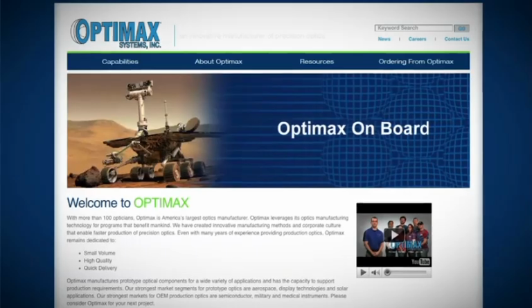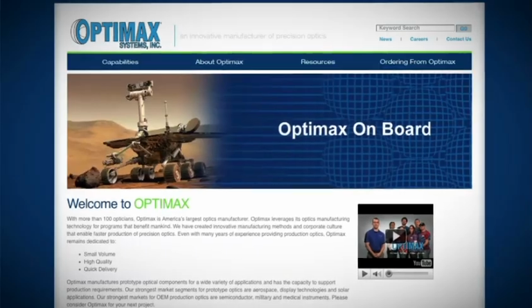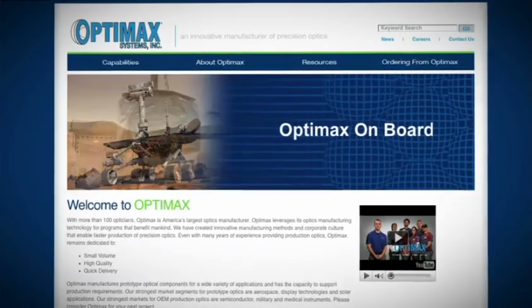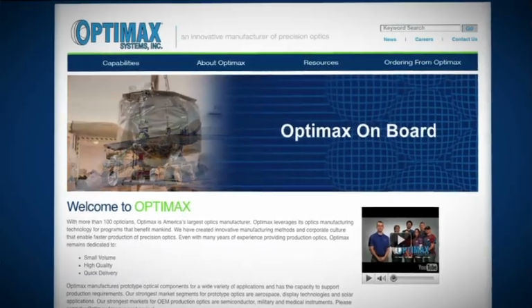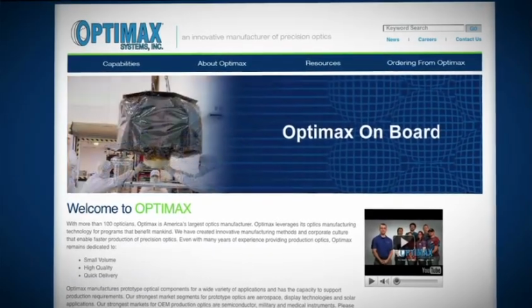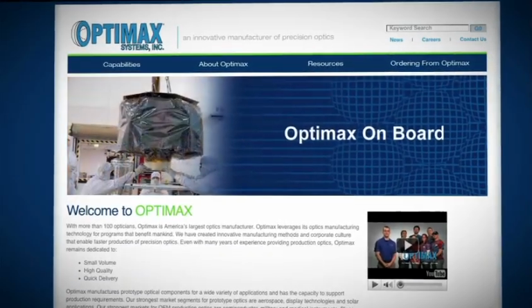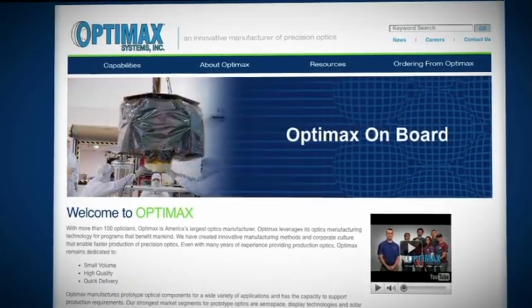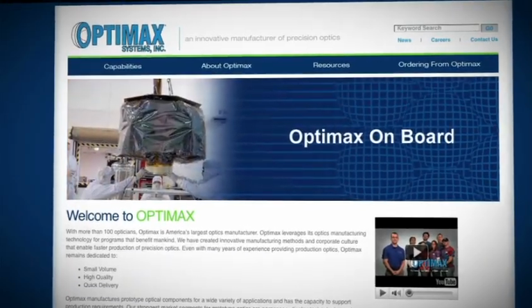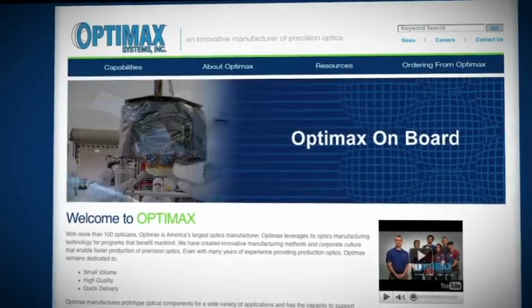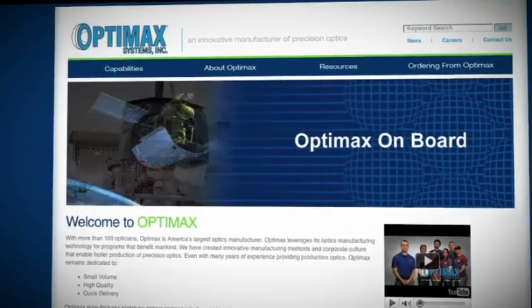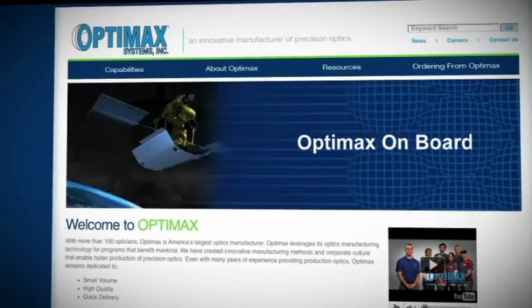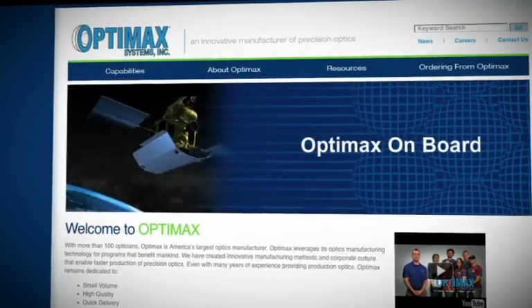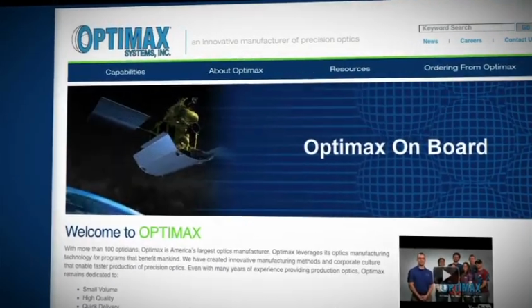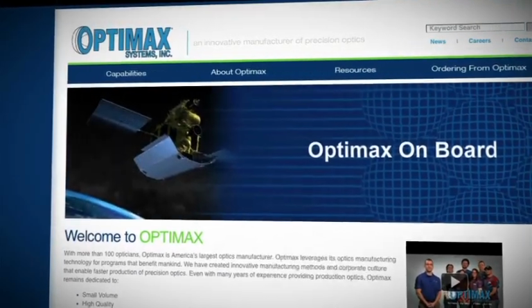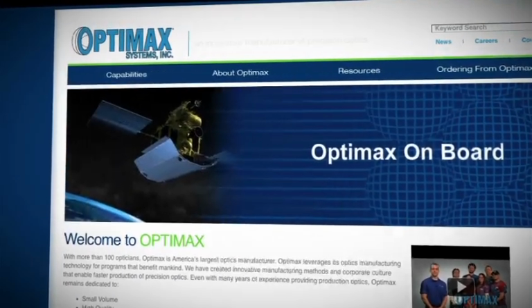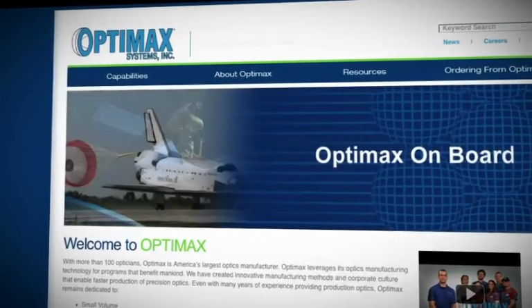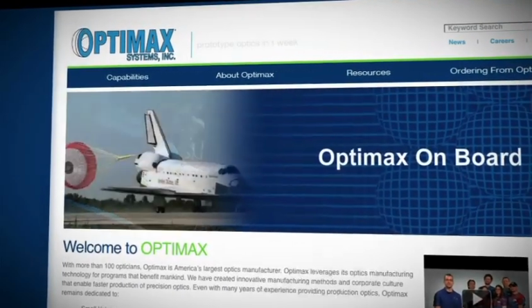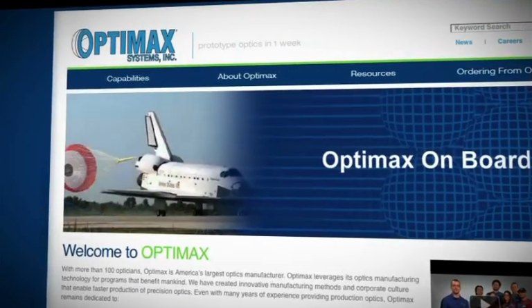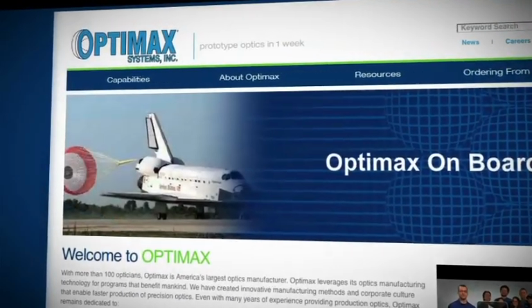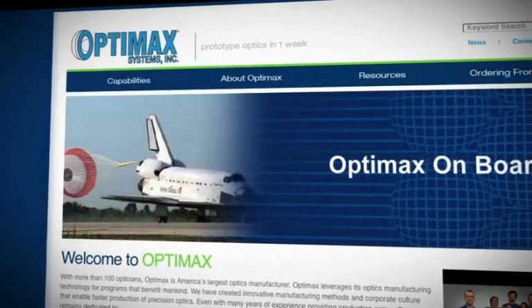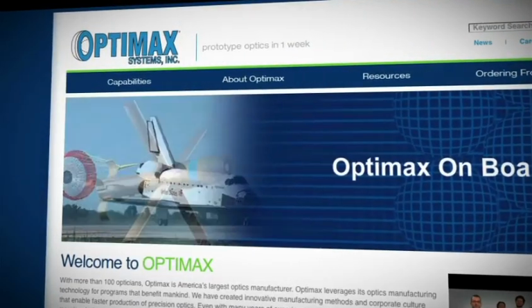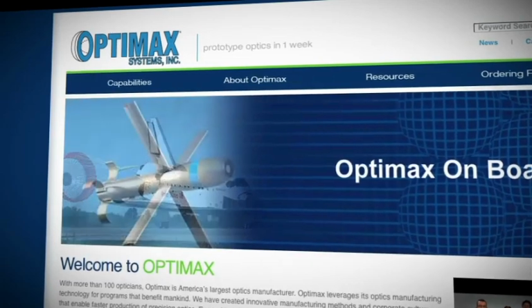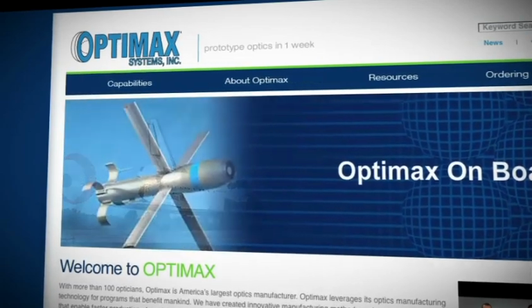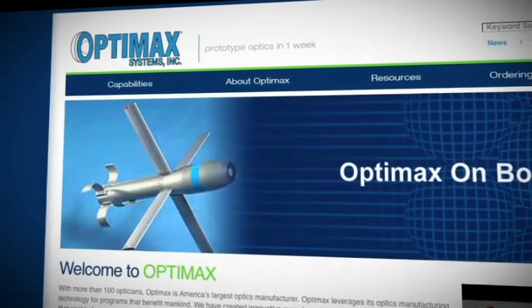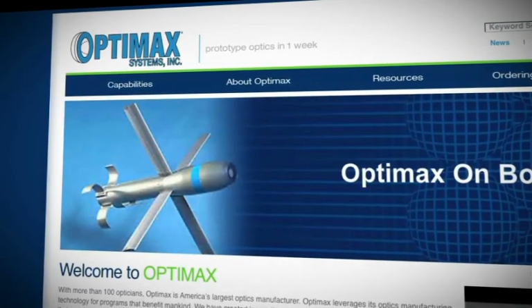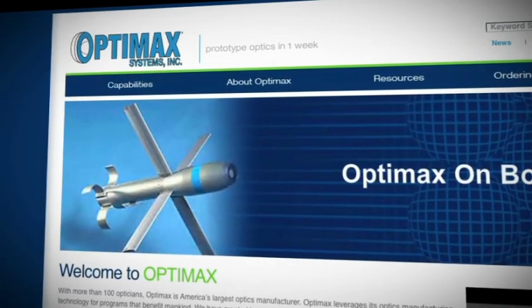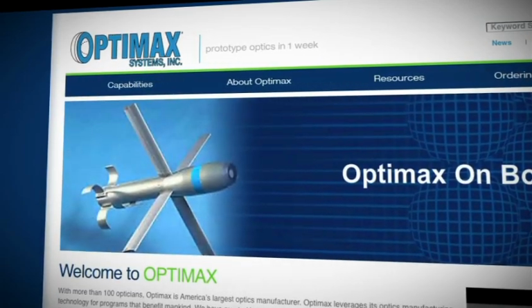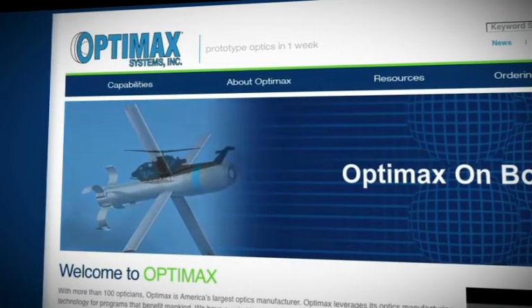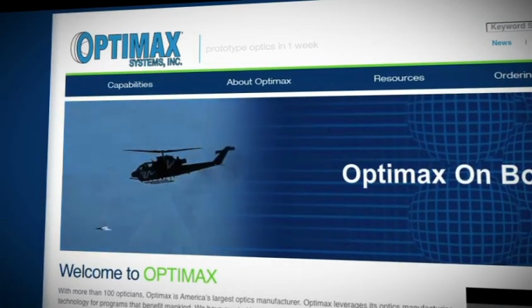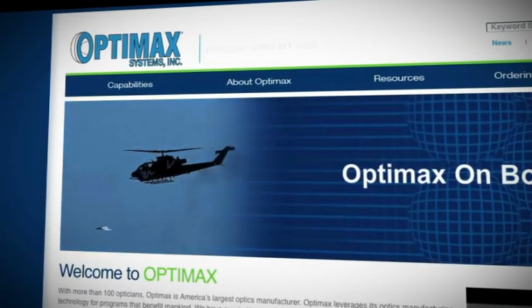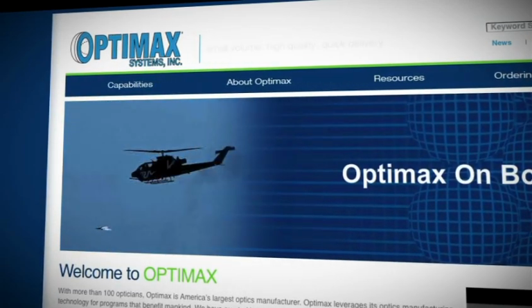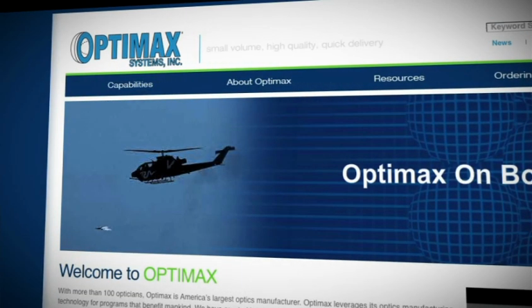We make optics for various applications, like high-energy laser systems, deep UV, semiconductor instruments, and multi-spectral systems.